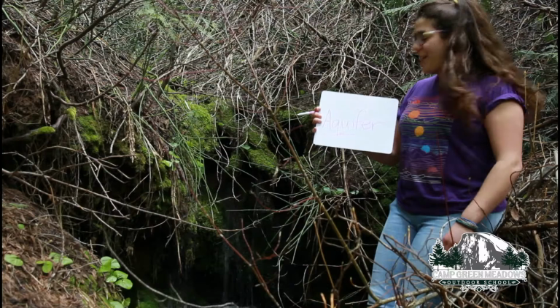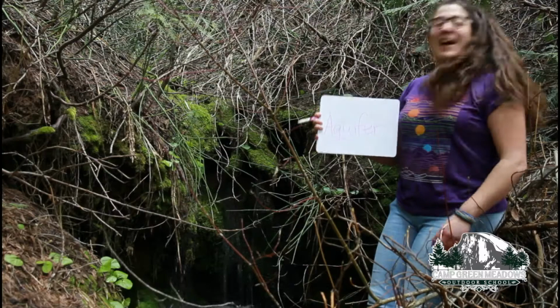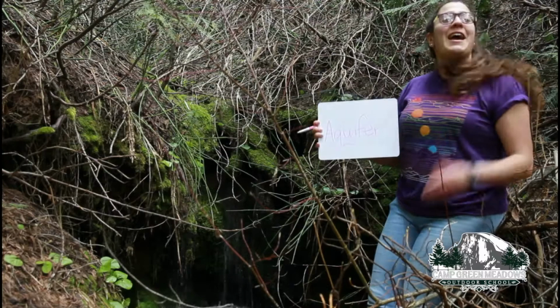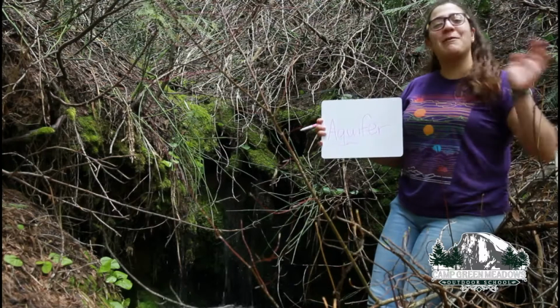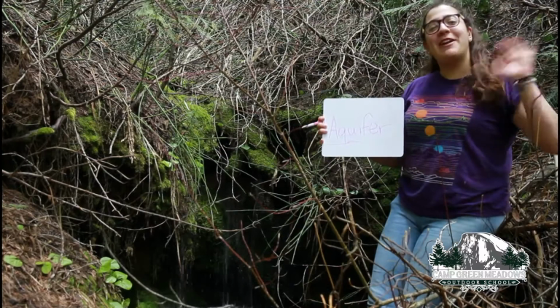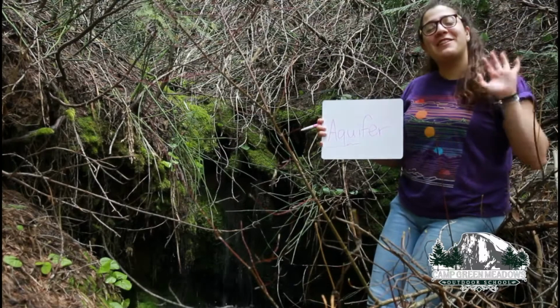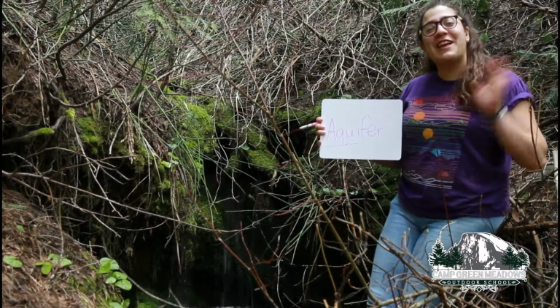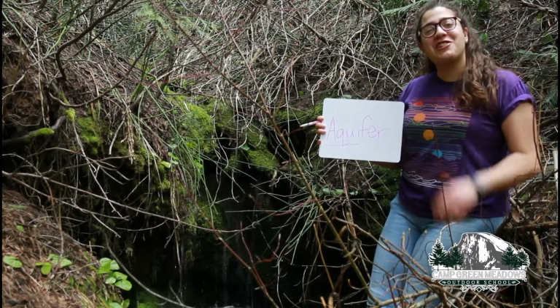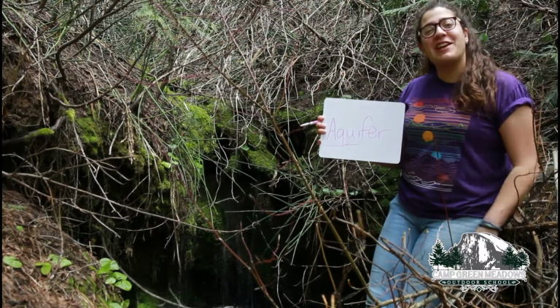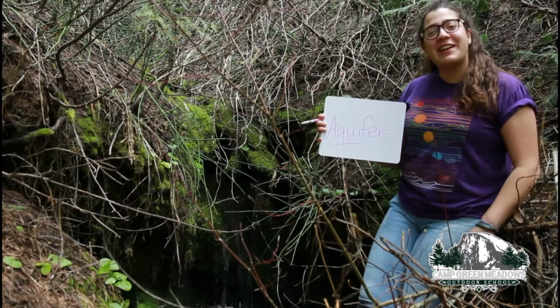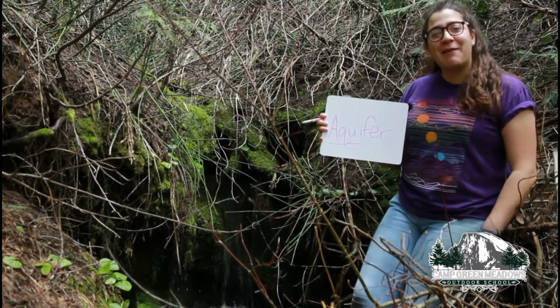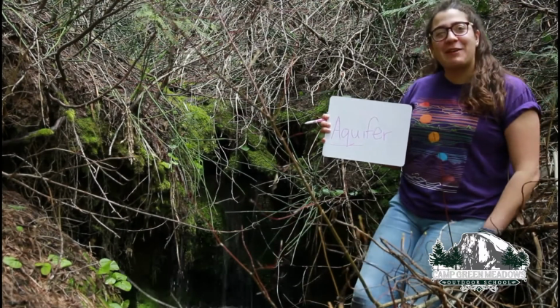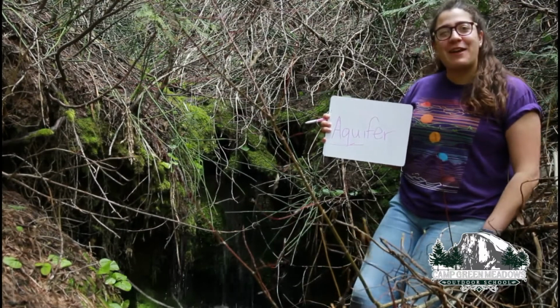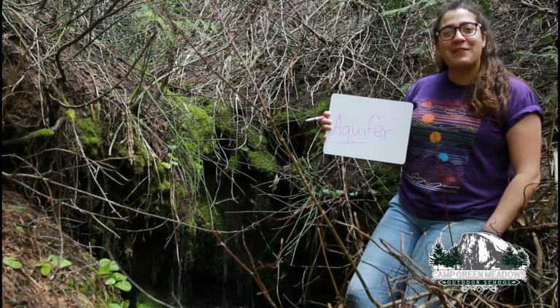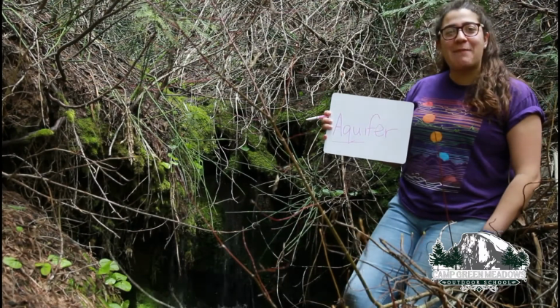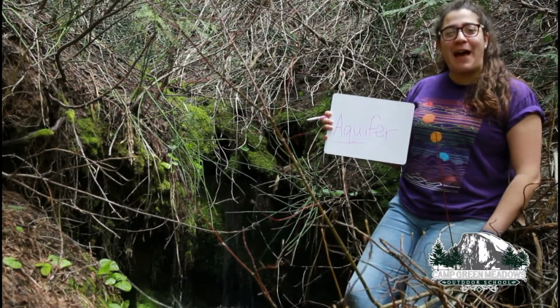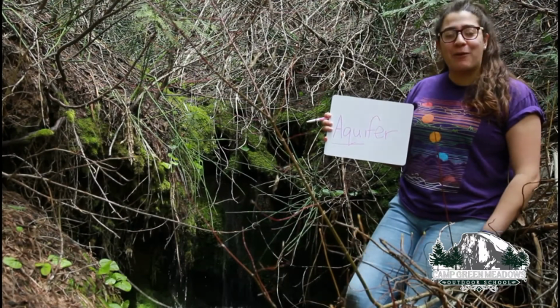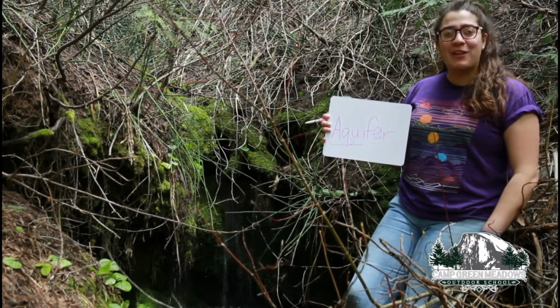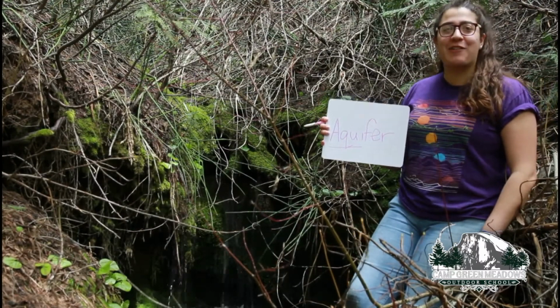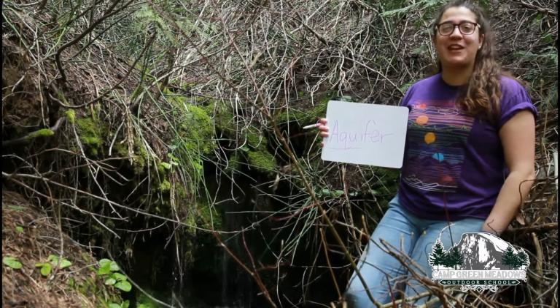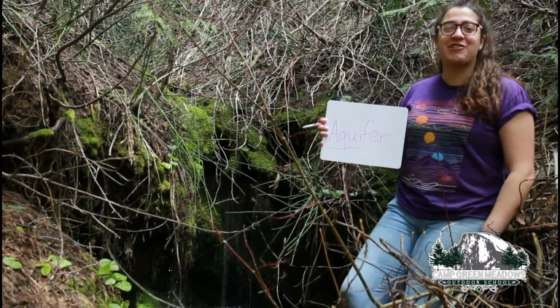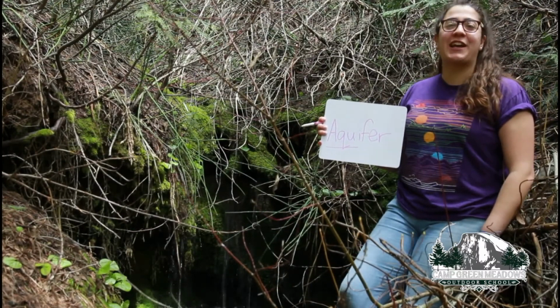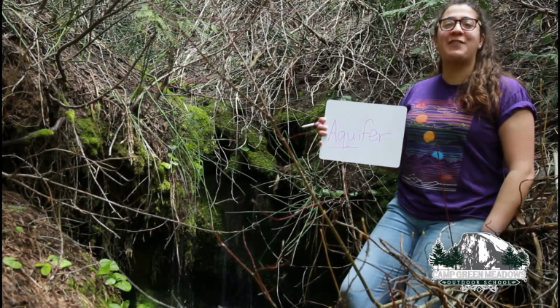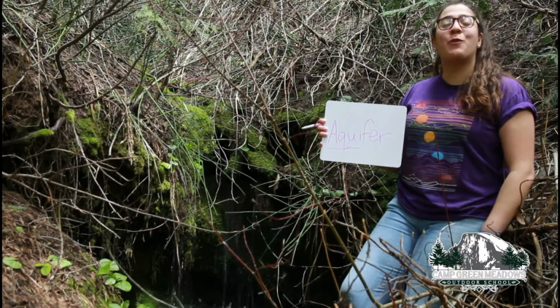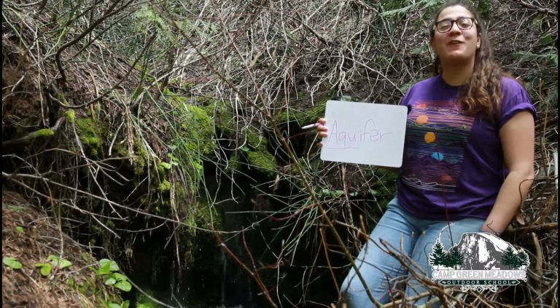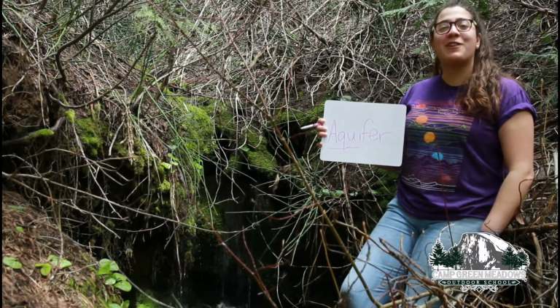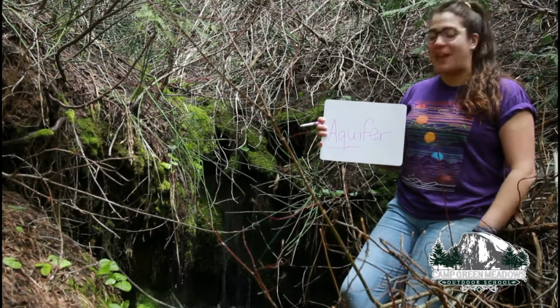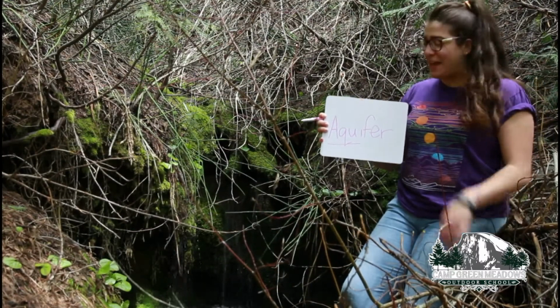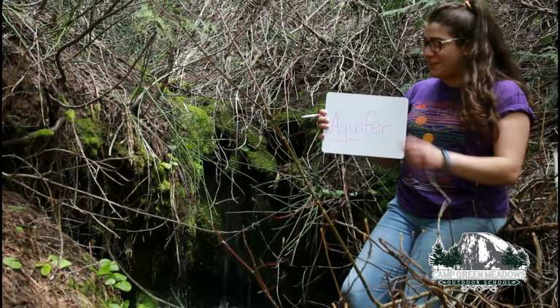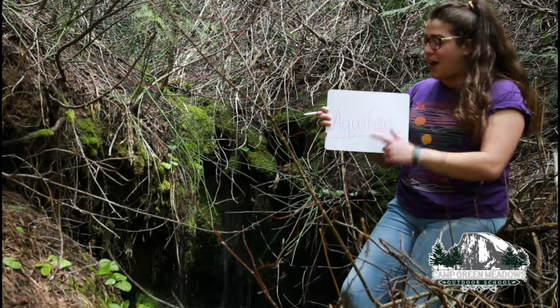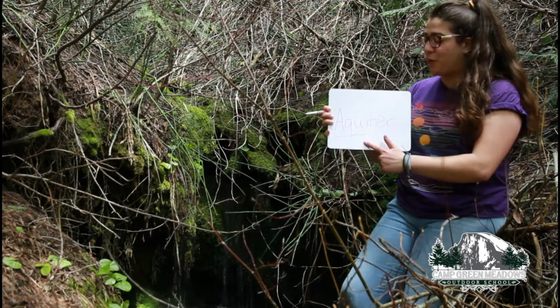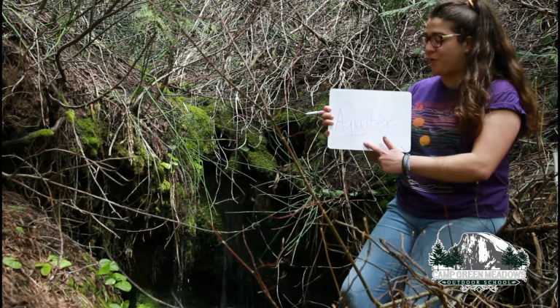Hey everybody, it's Glacier here at Cancreen Meadows, and I'm back with another Nature Nugget. The word for today is aquifer.